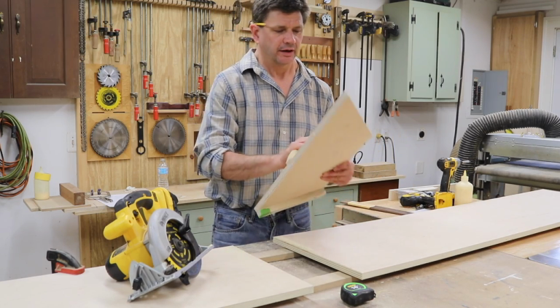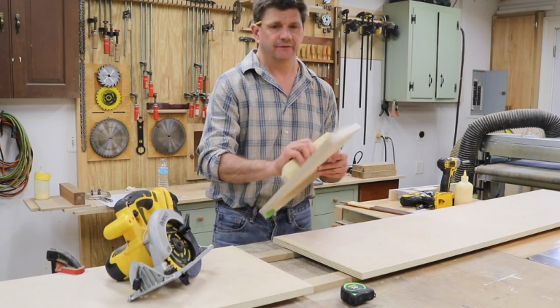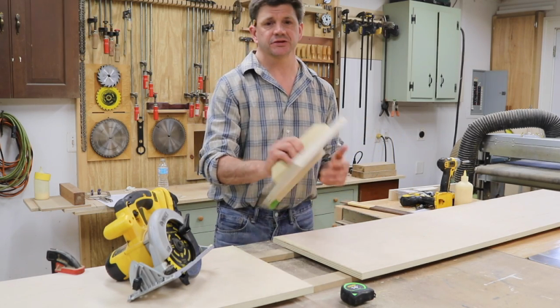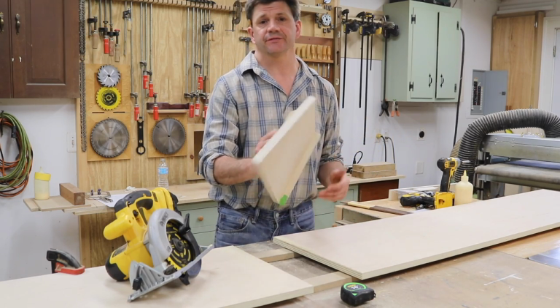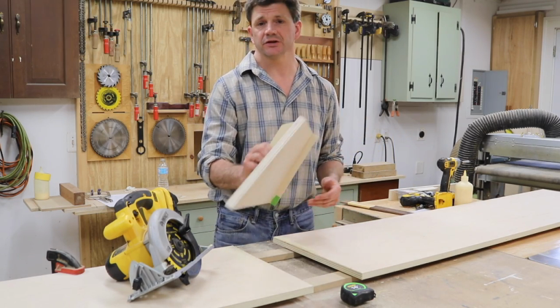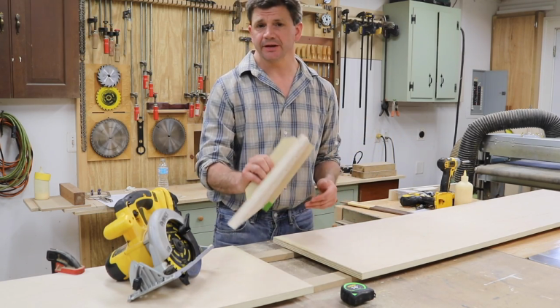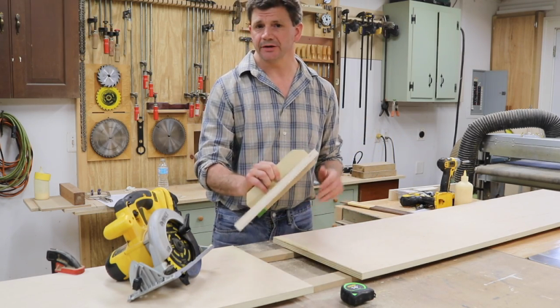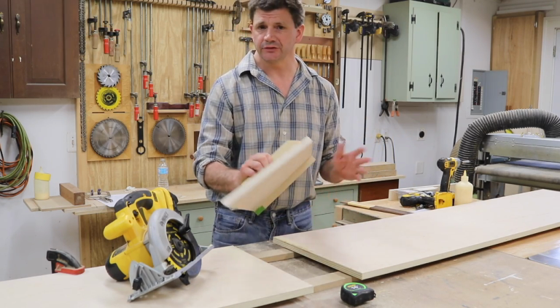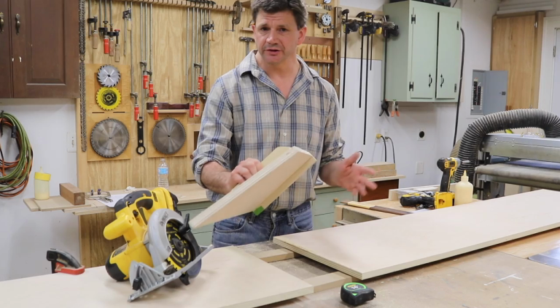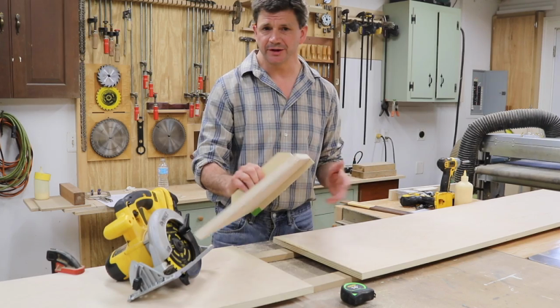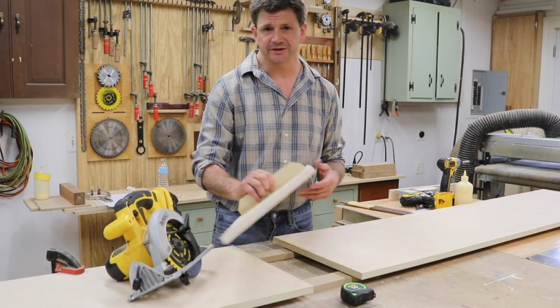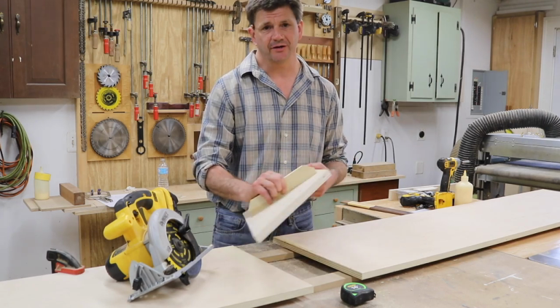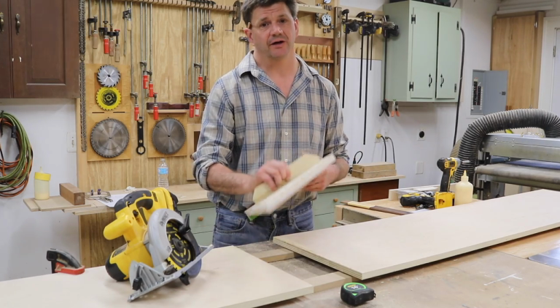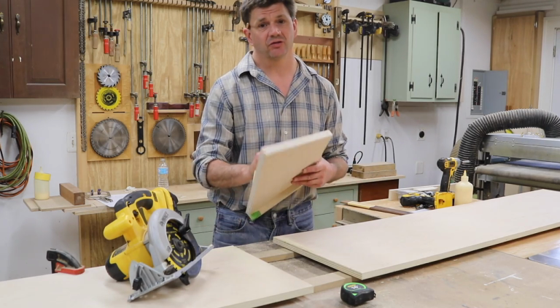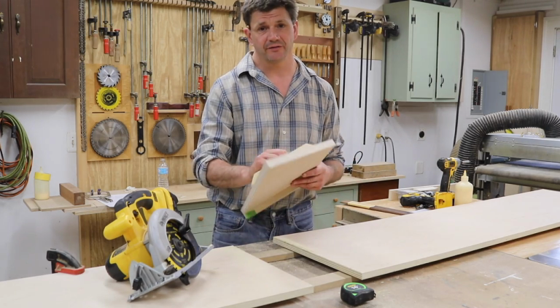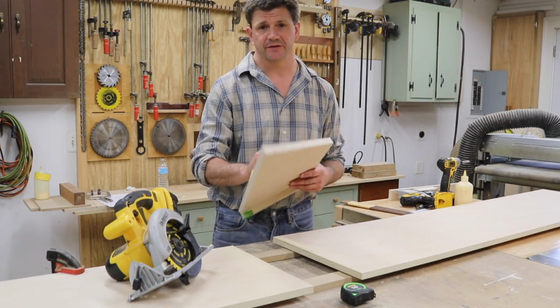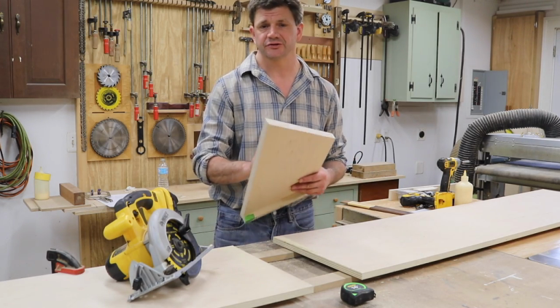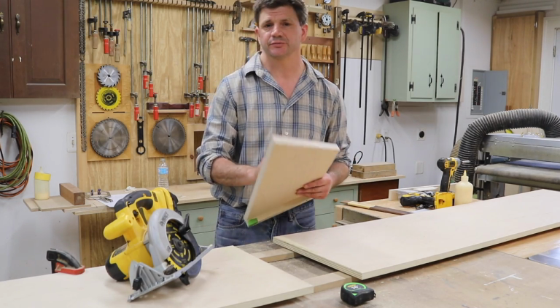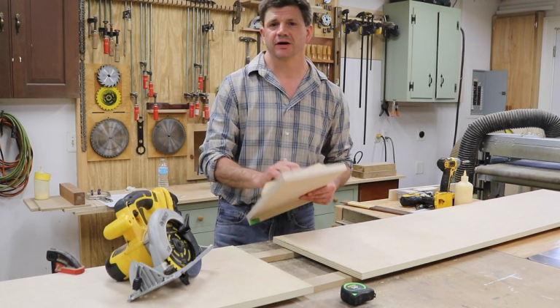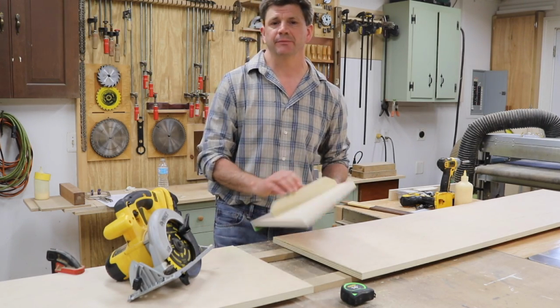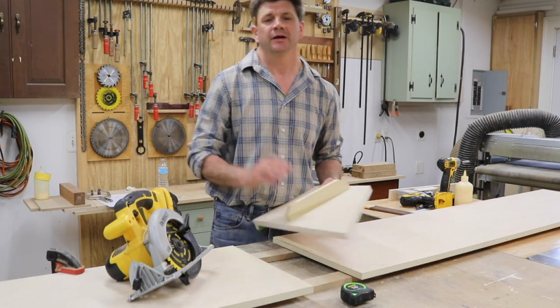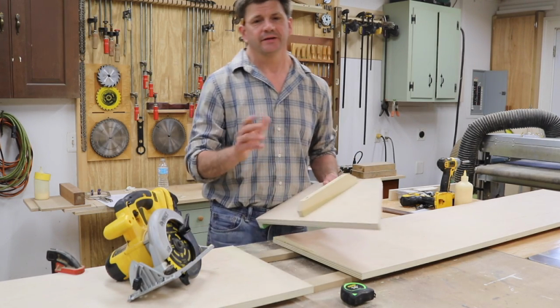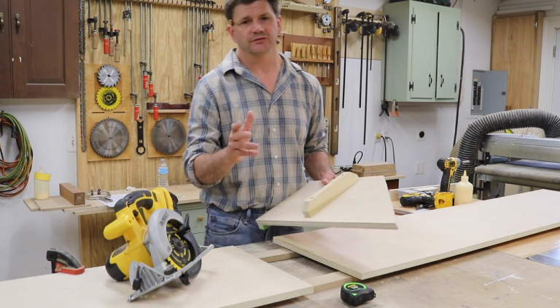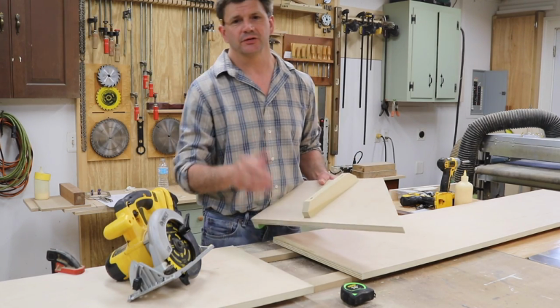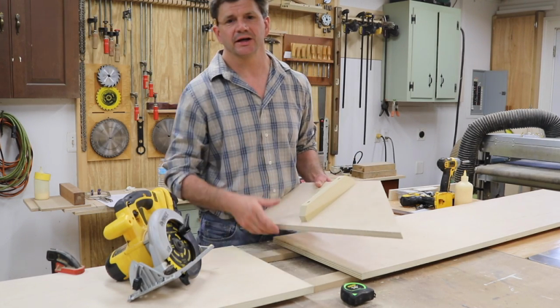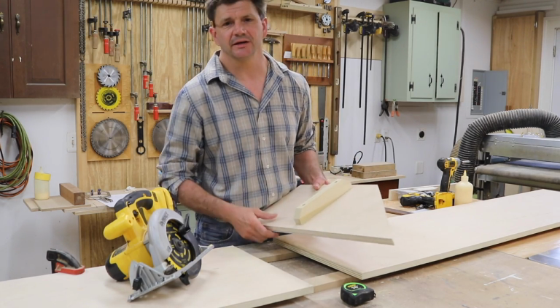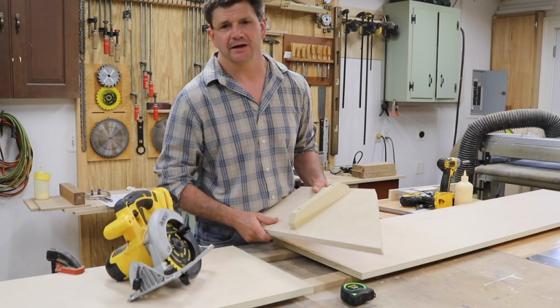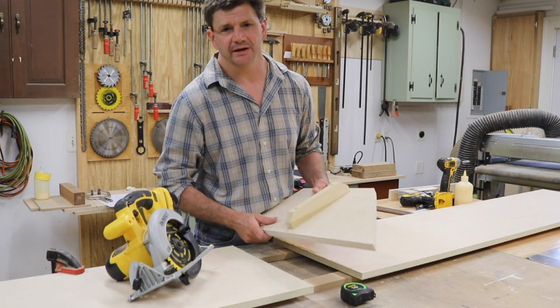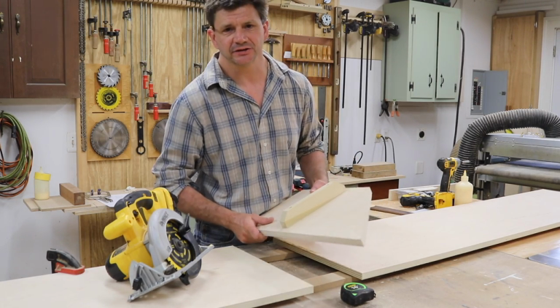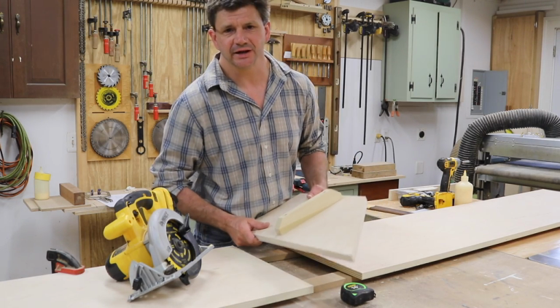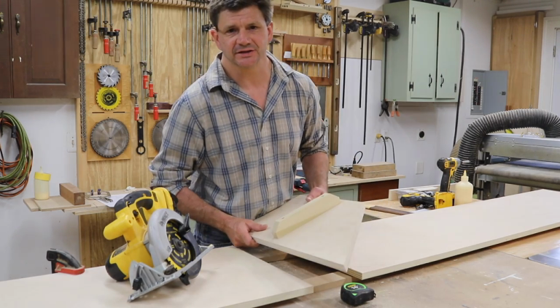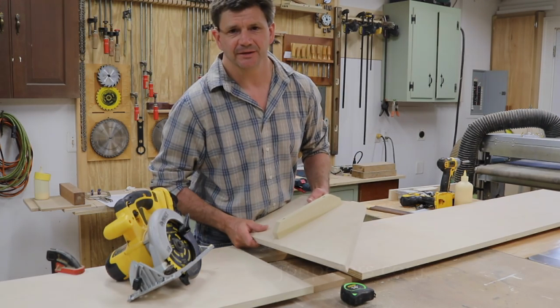If this is the first time that you've tuned into my channel, I'd love it if you'd subscribe. Thanks for tuning in and I'll see you next time.